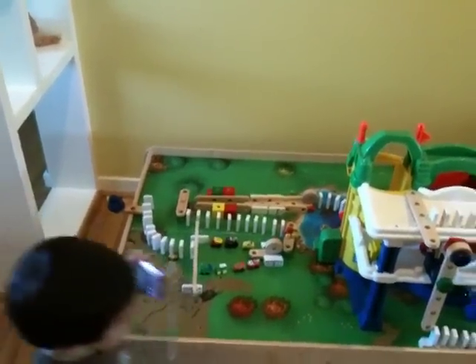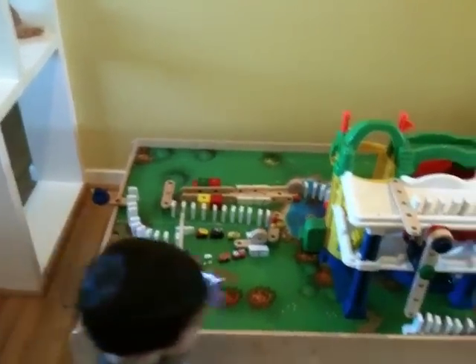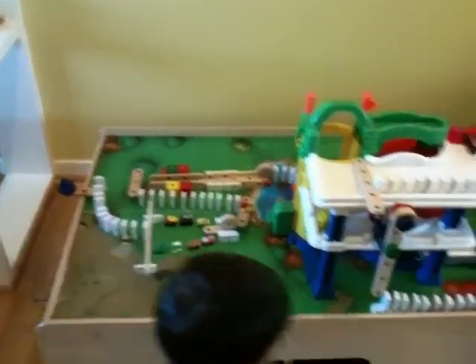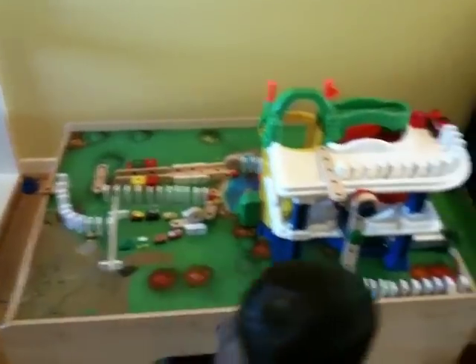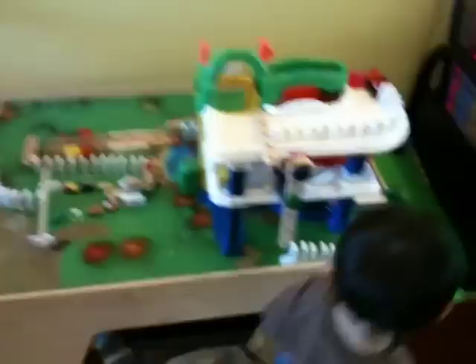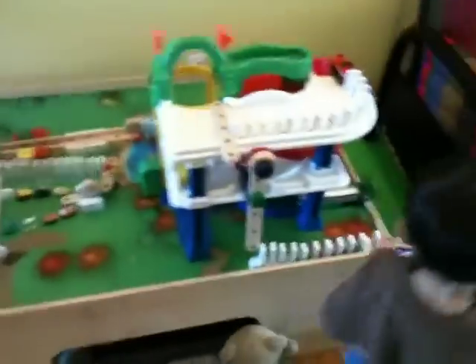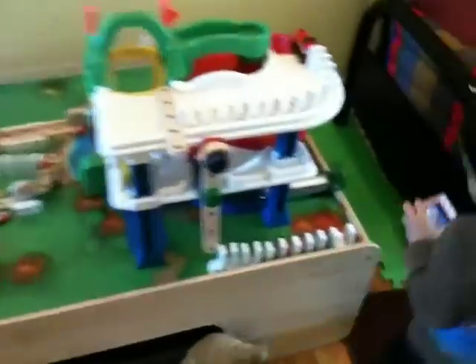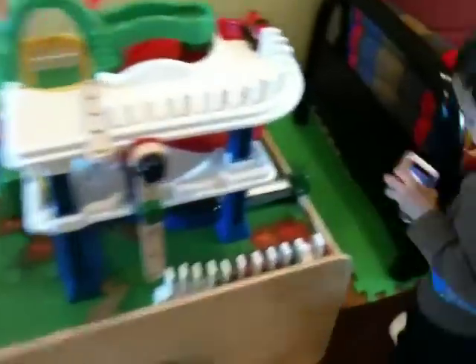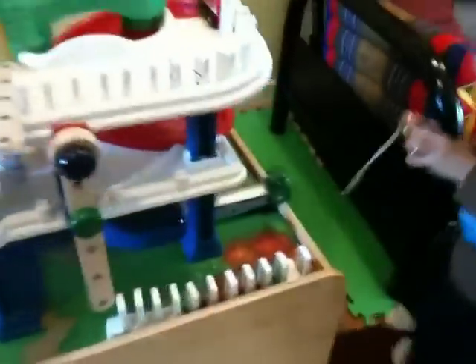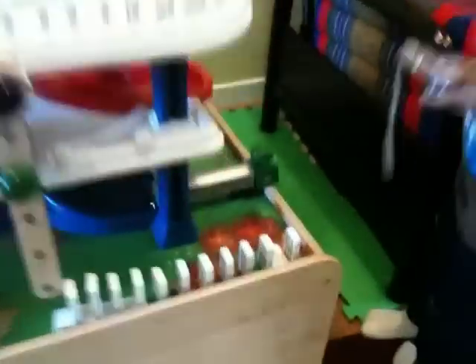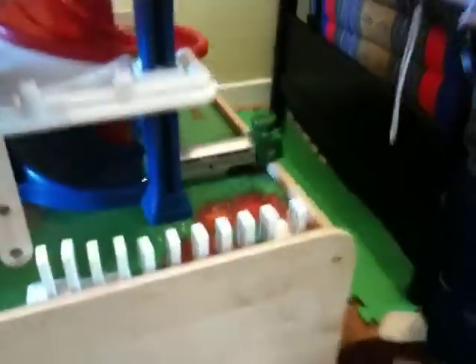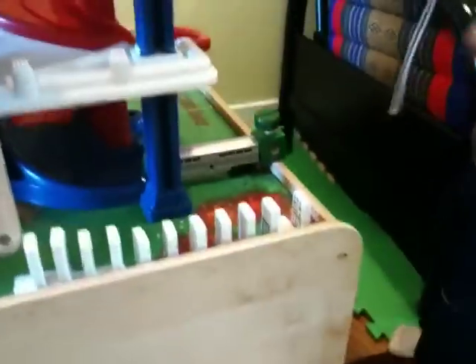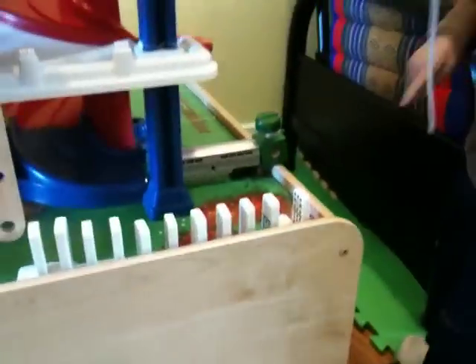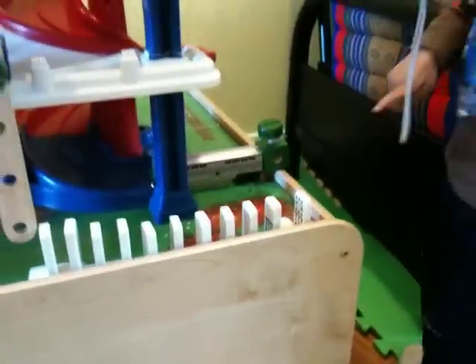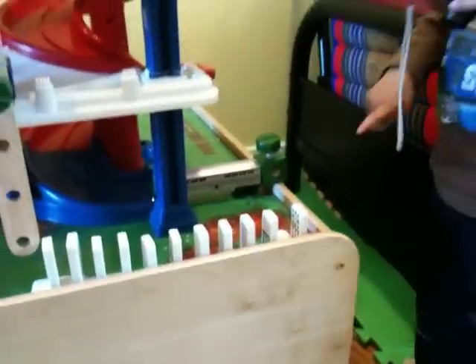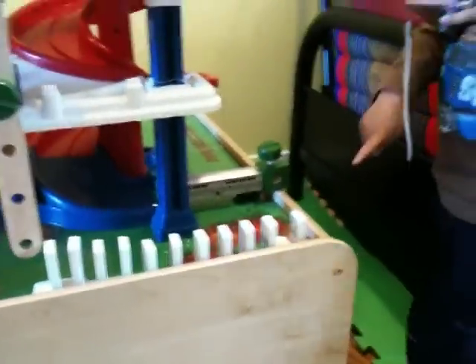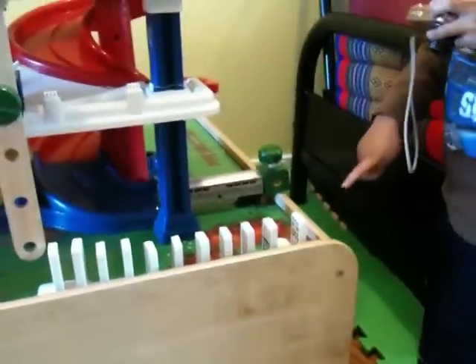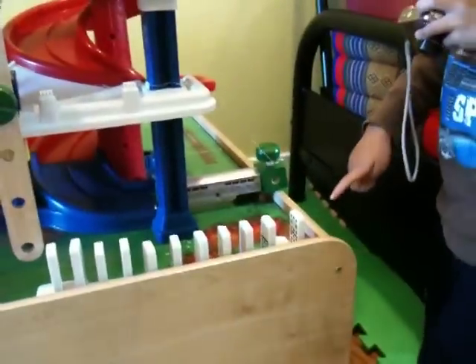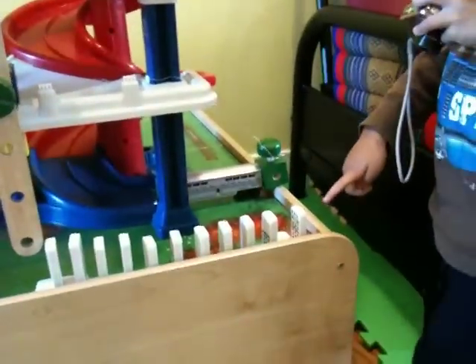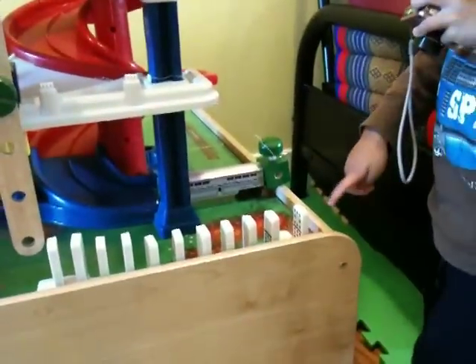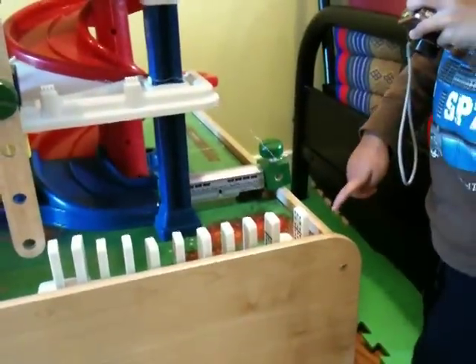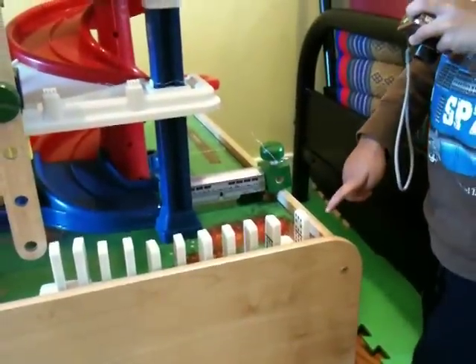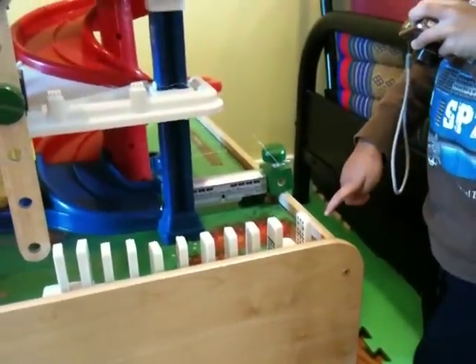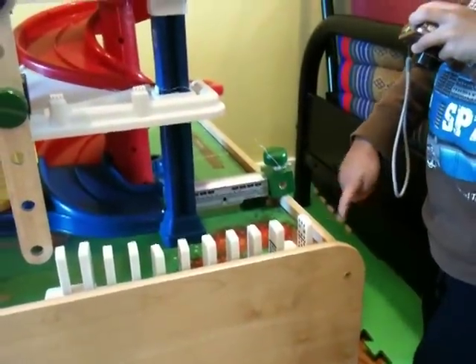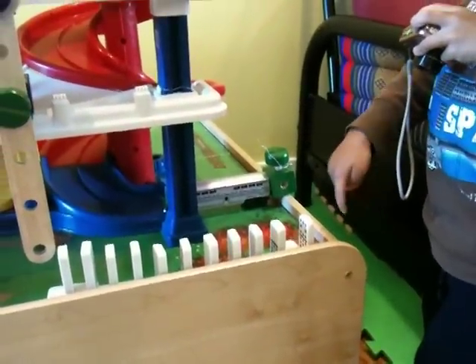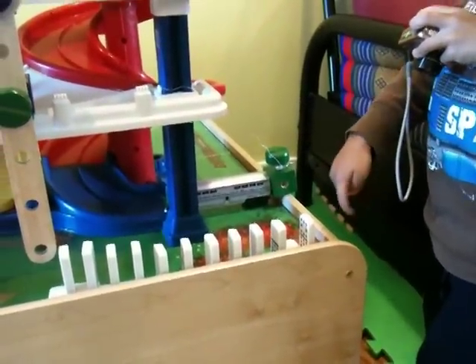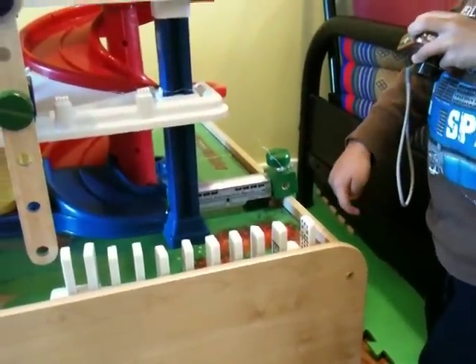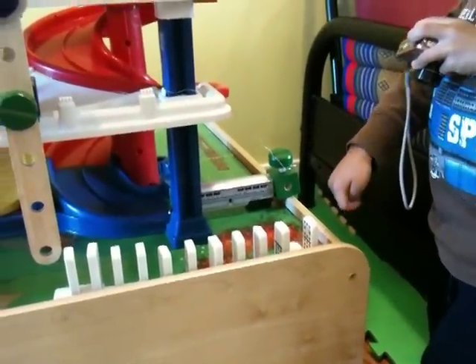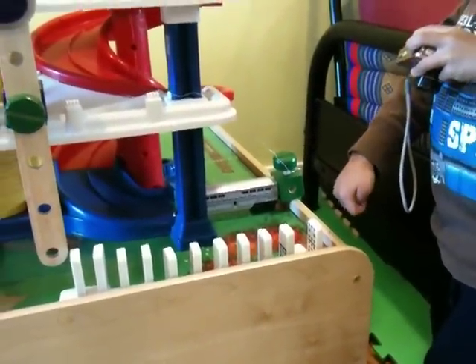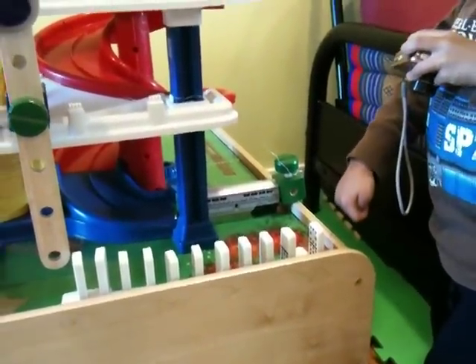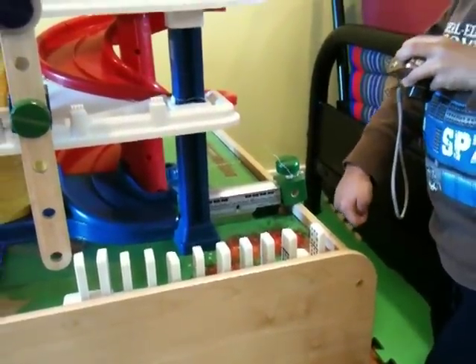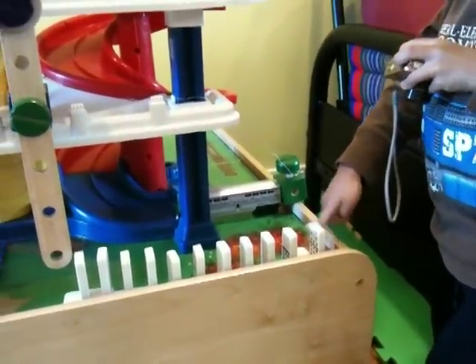Alright, so we're getting the duck in the pond with our Rube Goldberg machine. Ready? Ready? Ready, set, go.